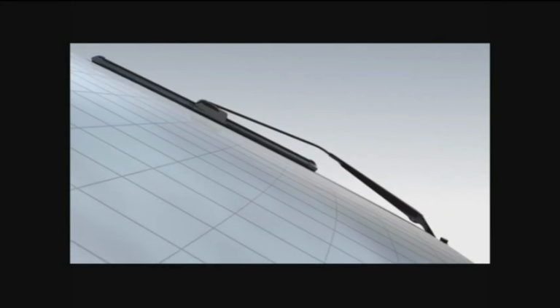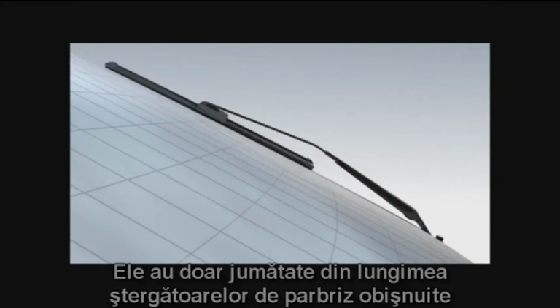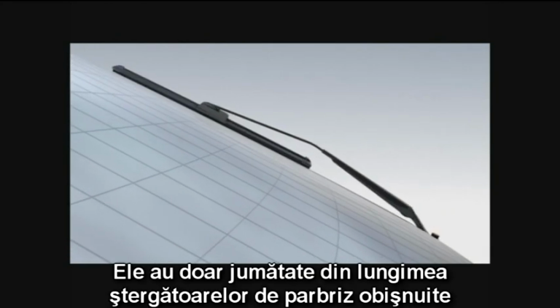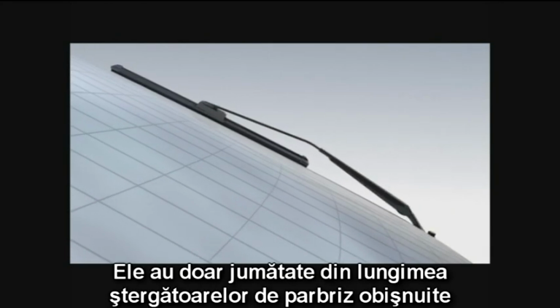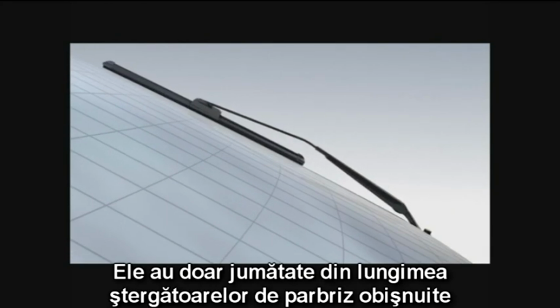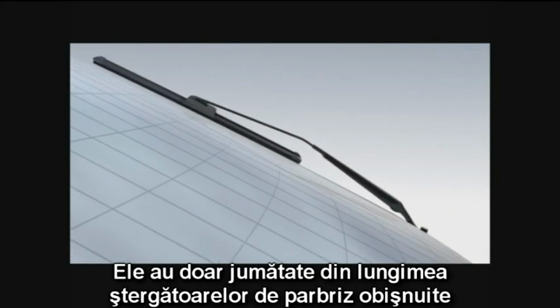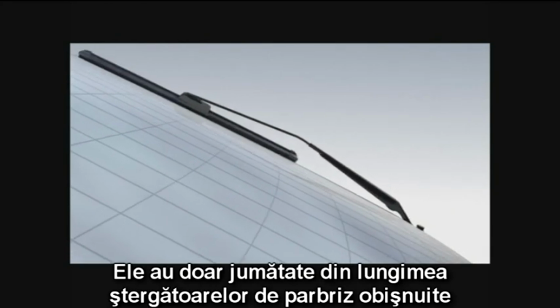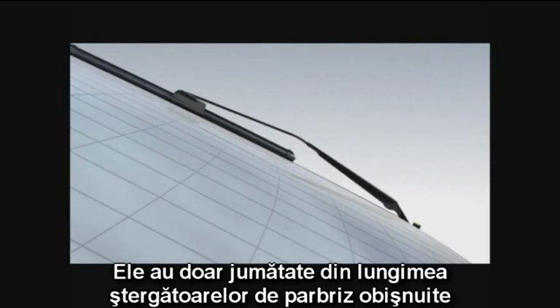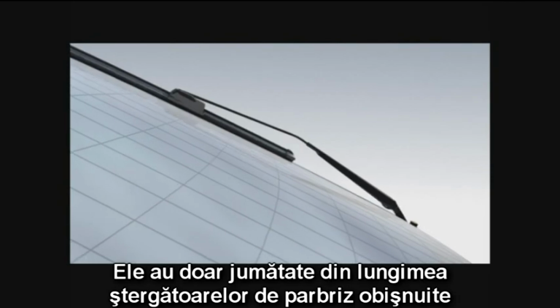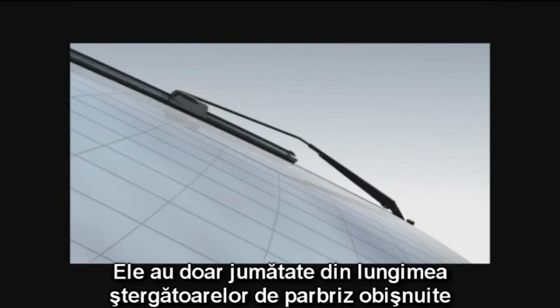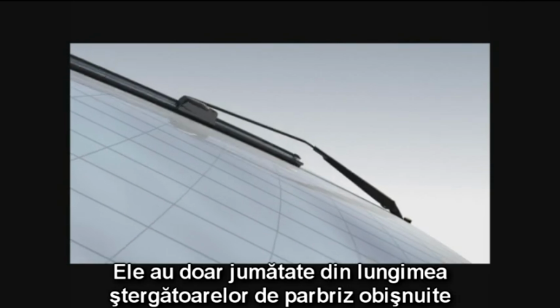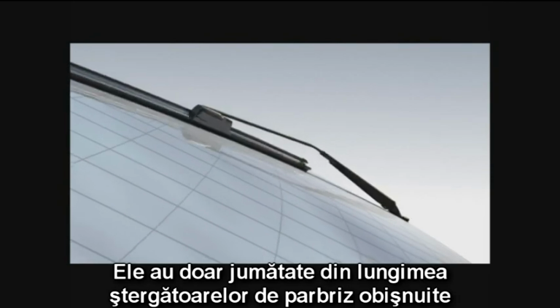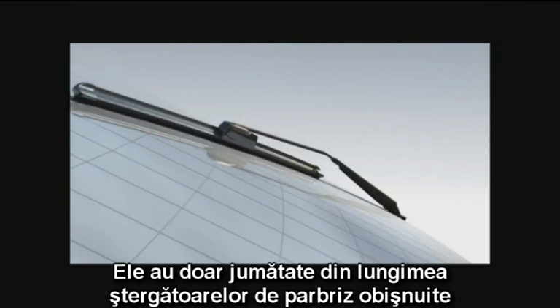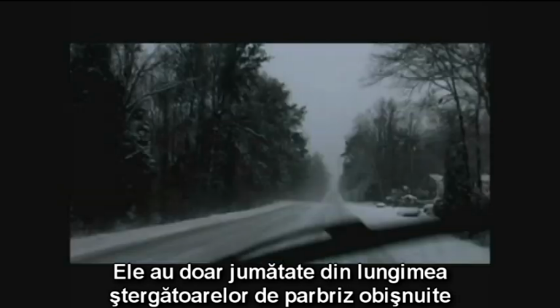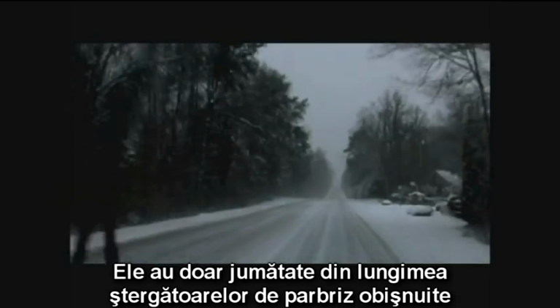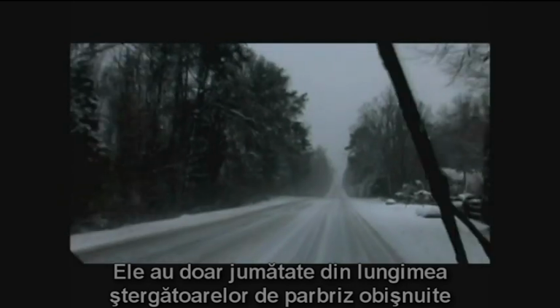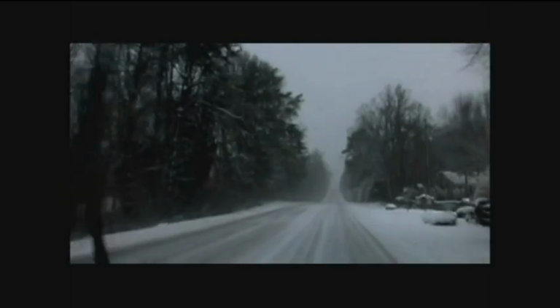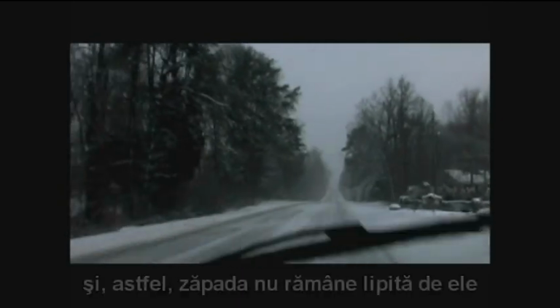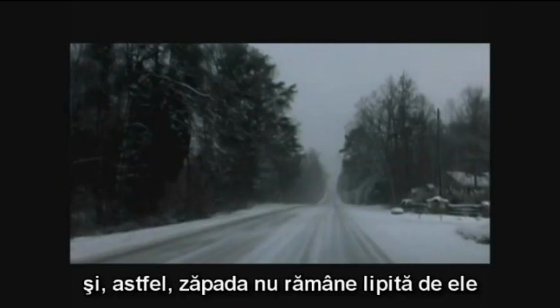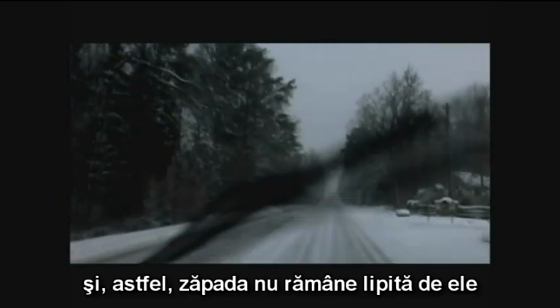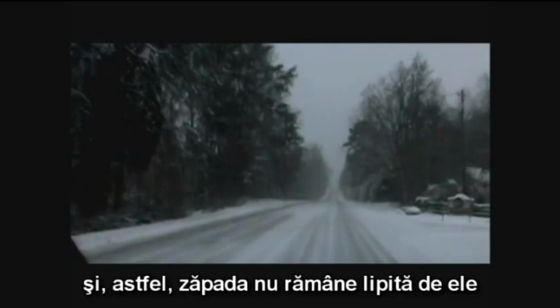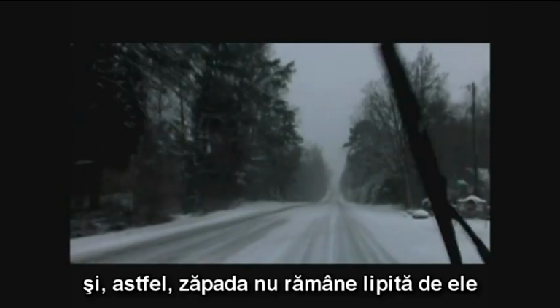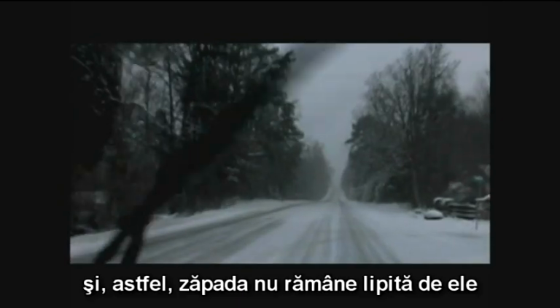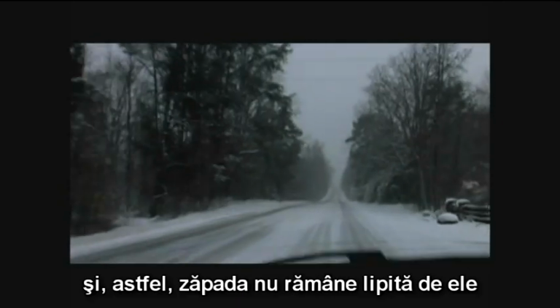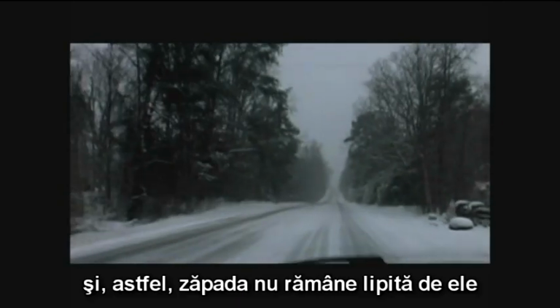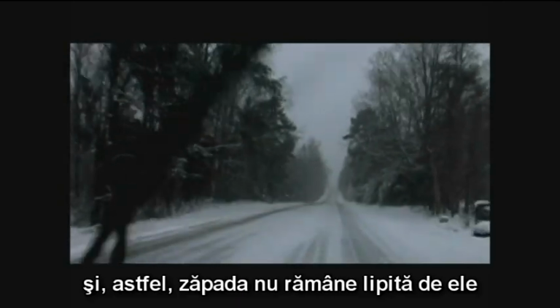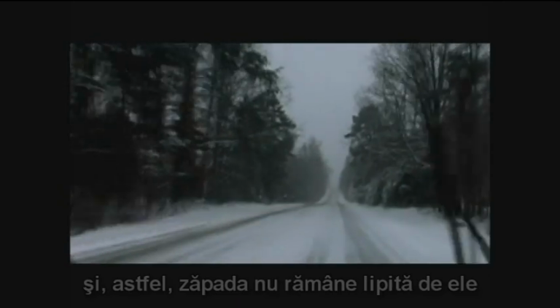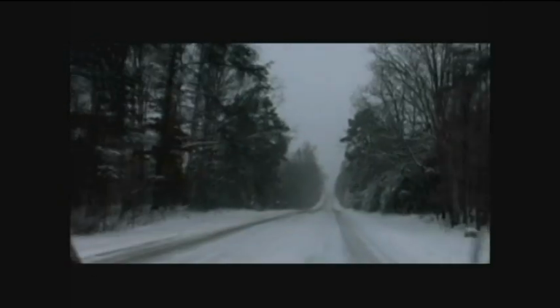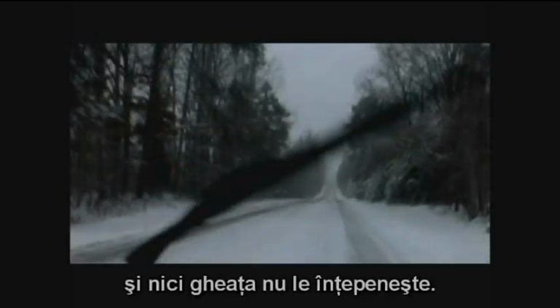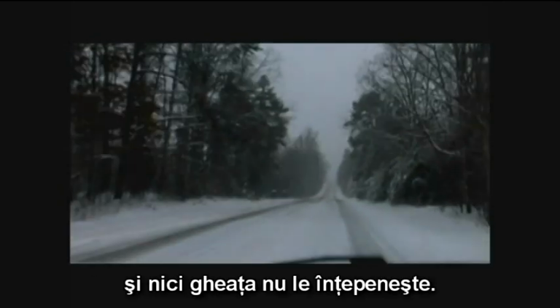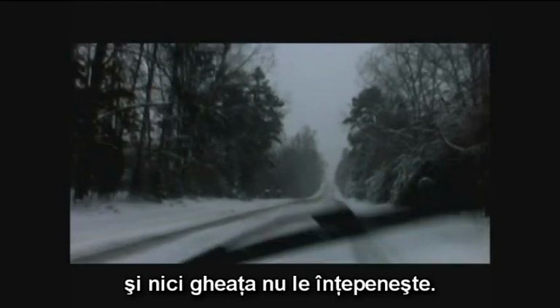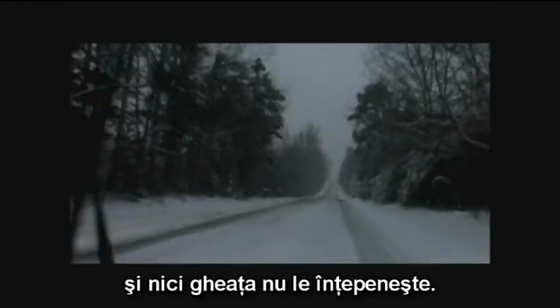They are only half as long as conventional wiper blades, and snow will not stick to them, neither will ice freeze them up.